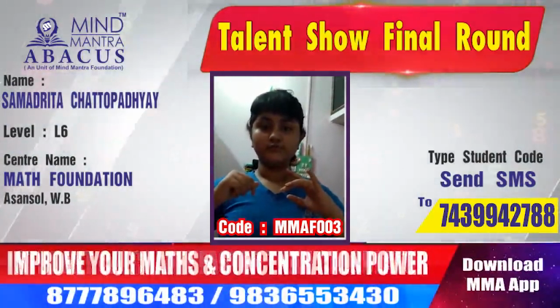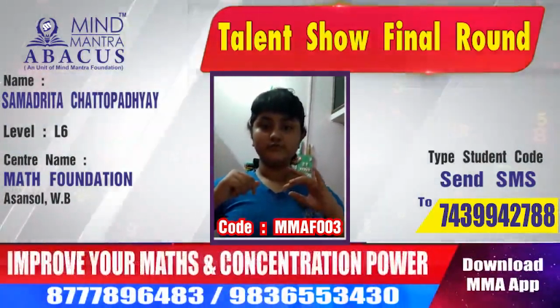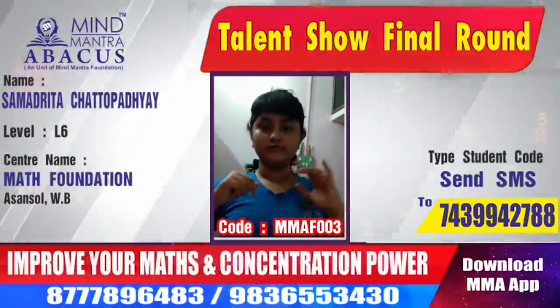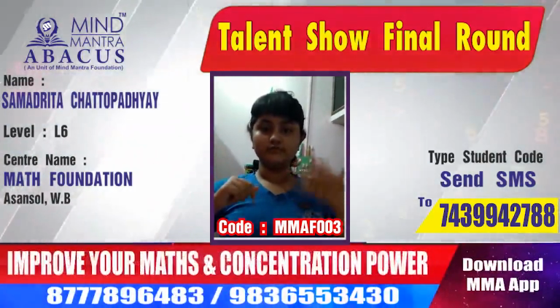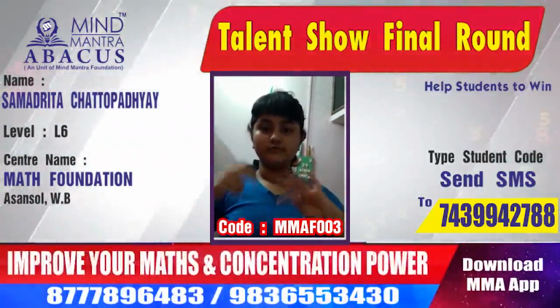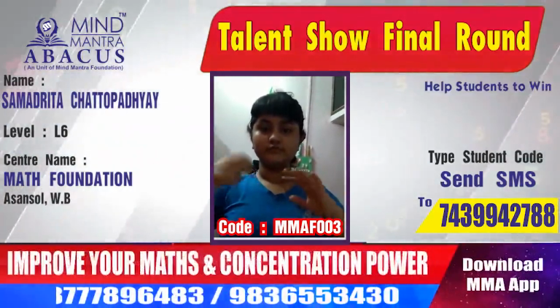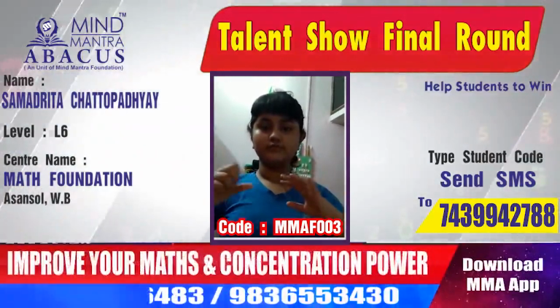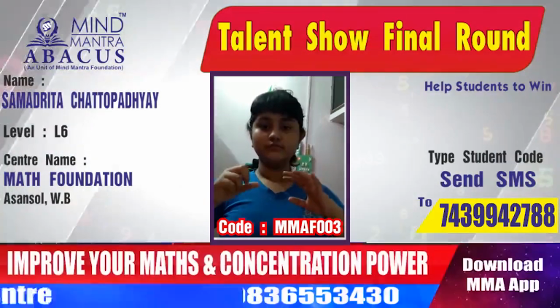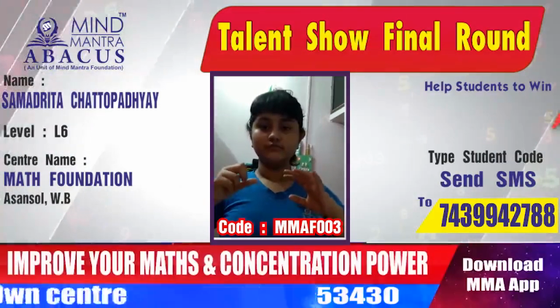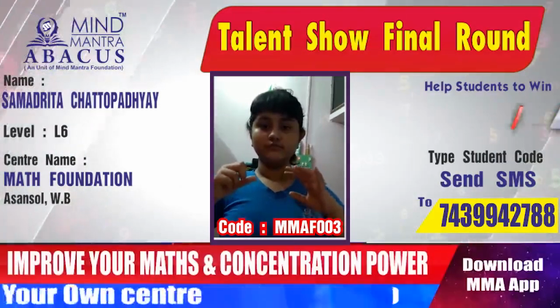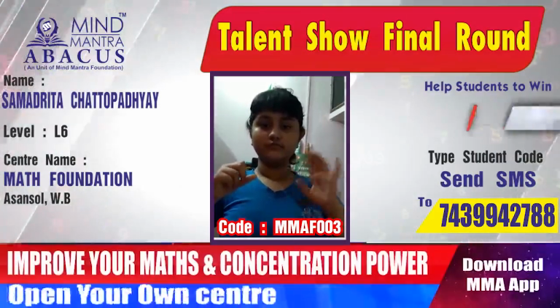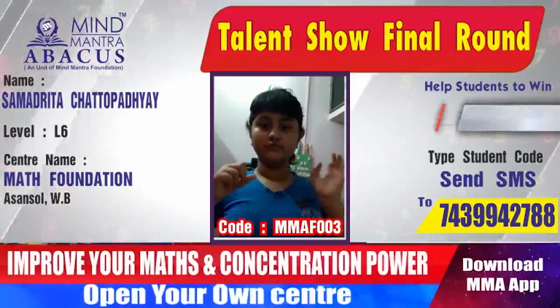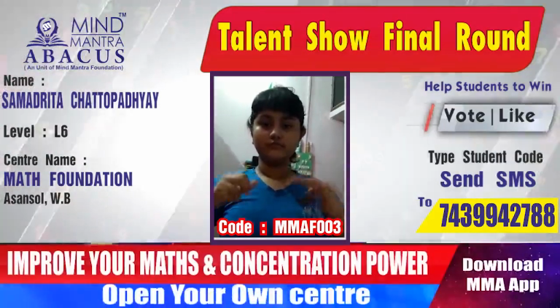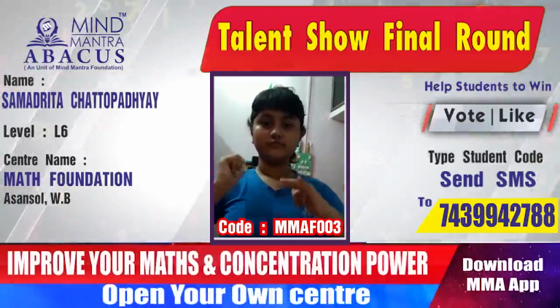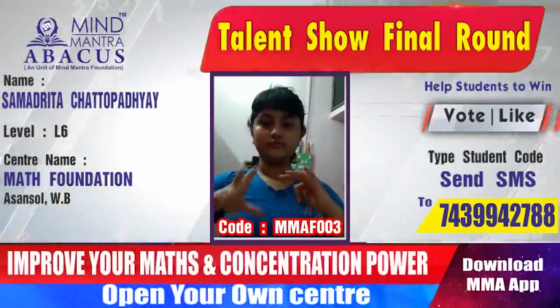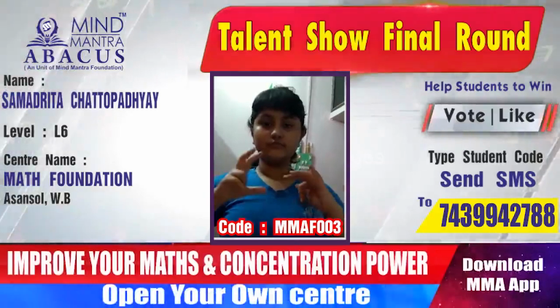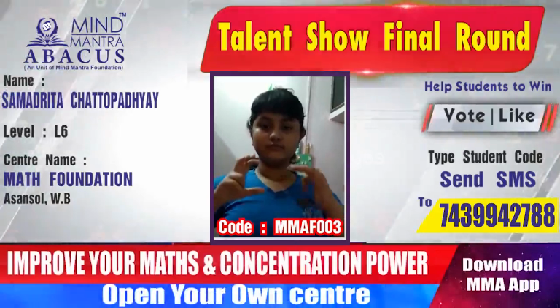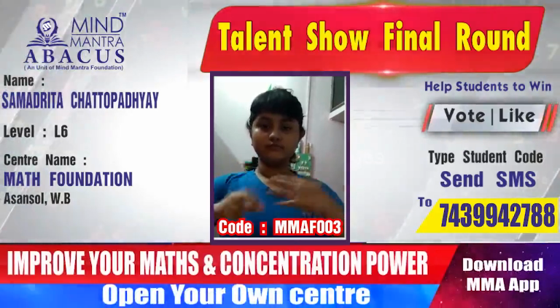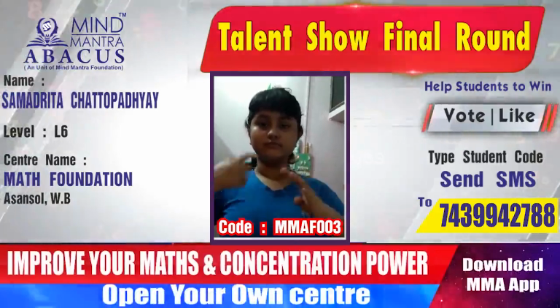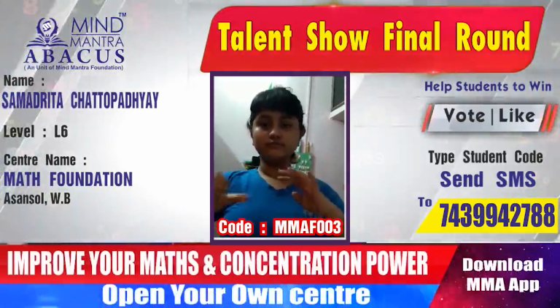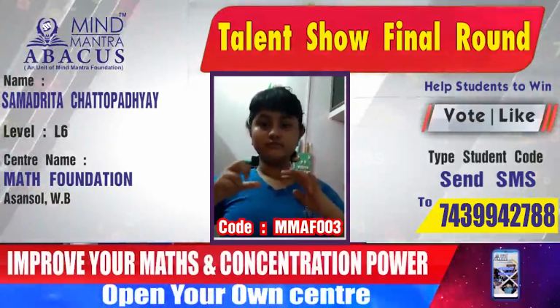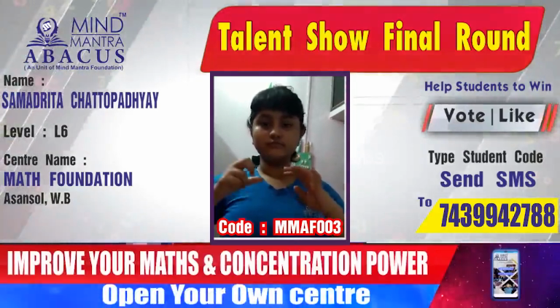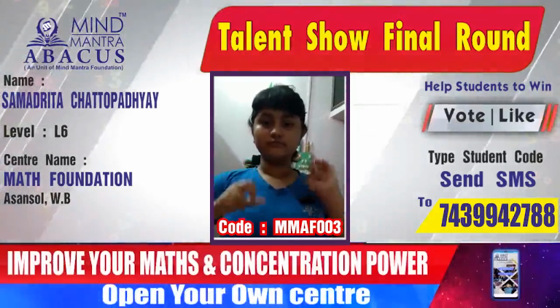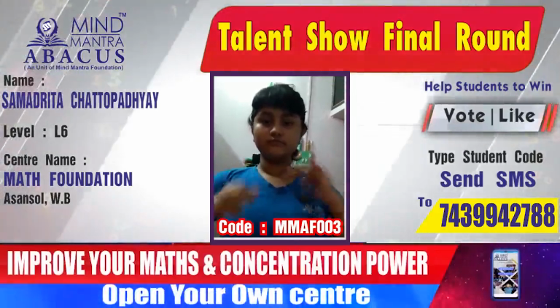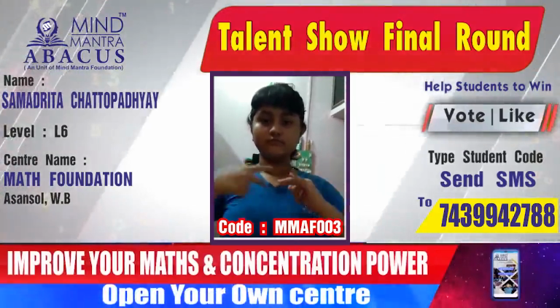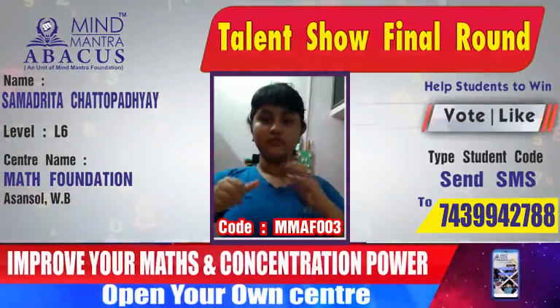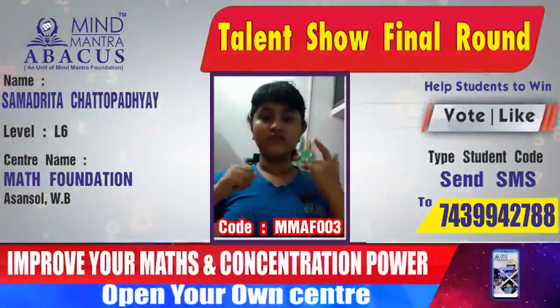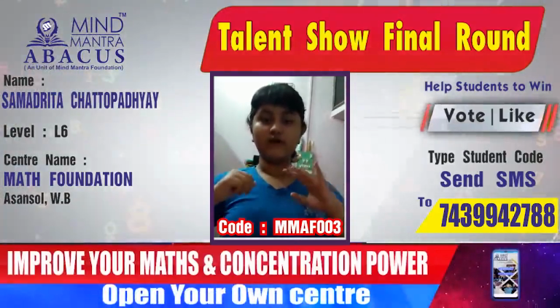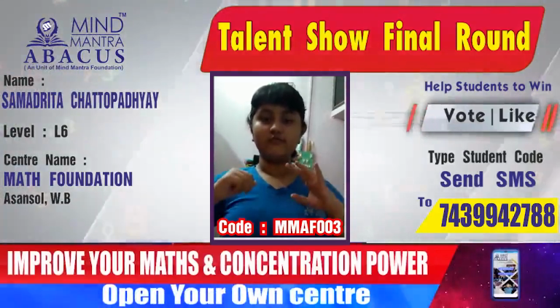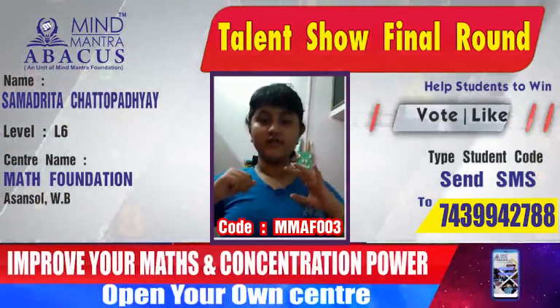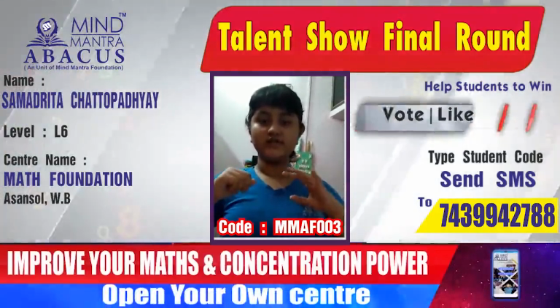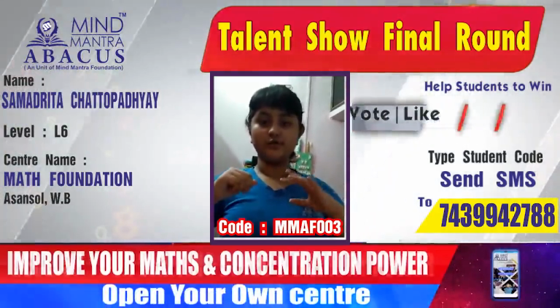Next, 9.6, minus 3.5, 1.8, minus 2.9. Answer? 5.0.